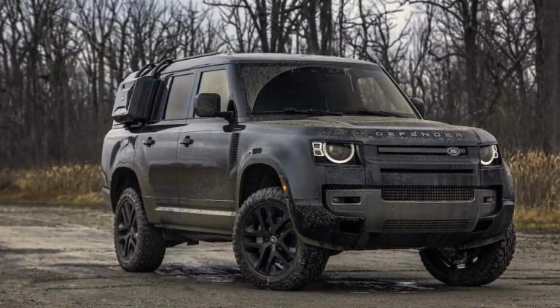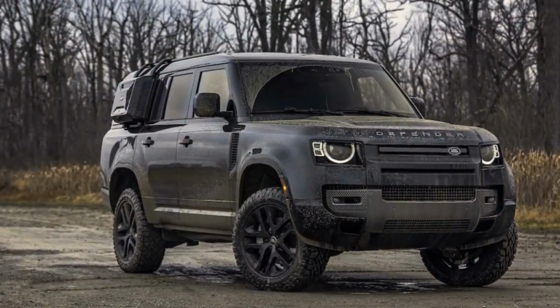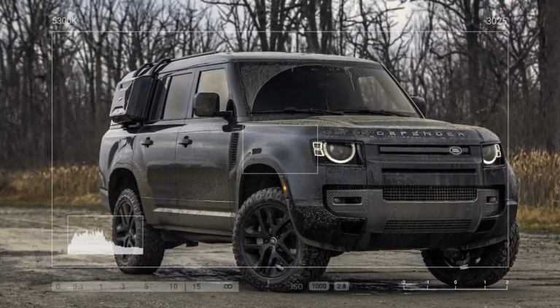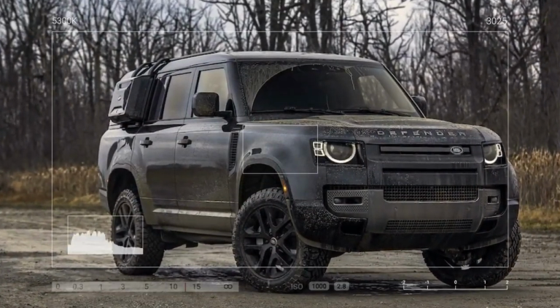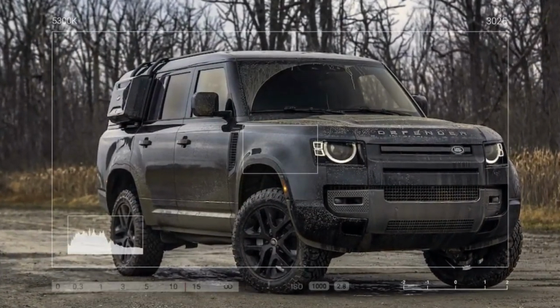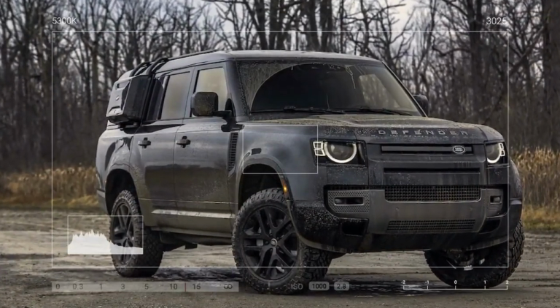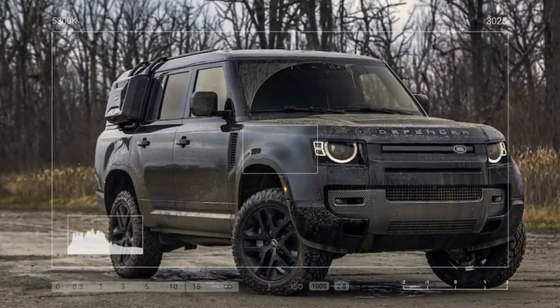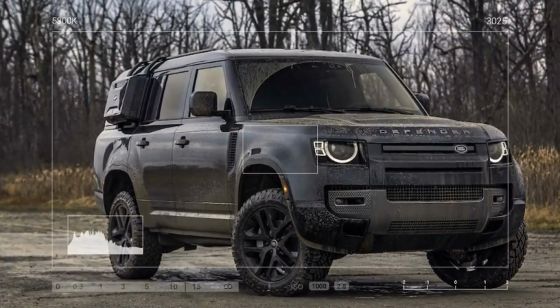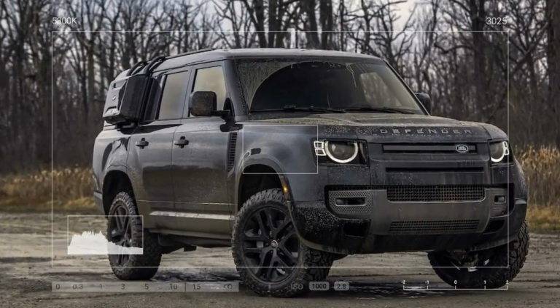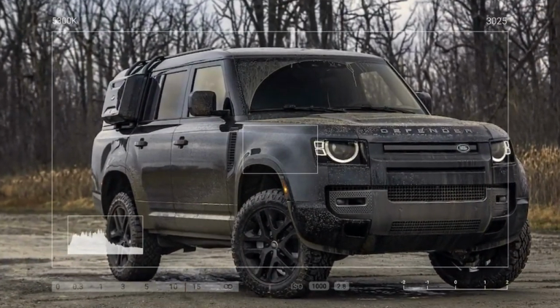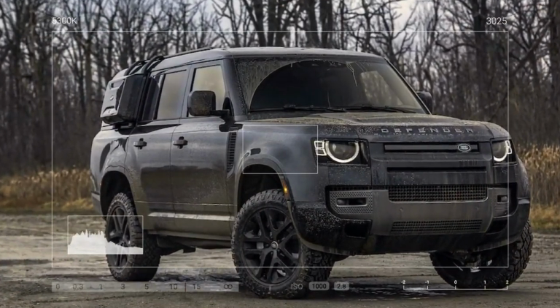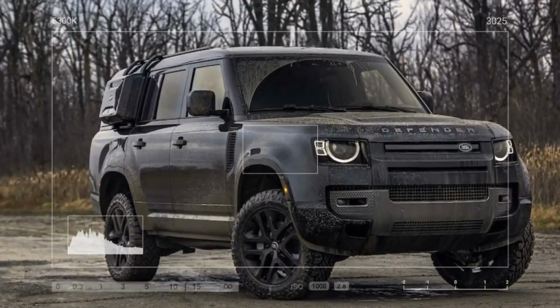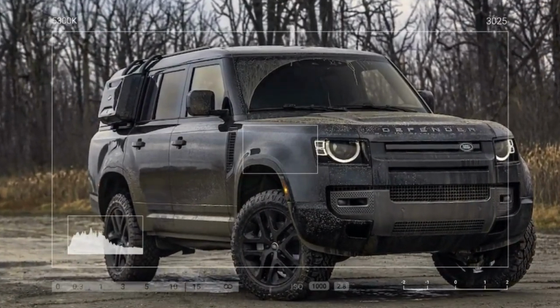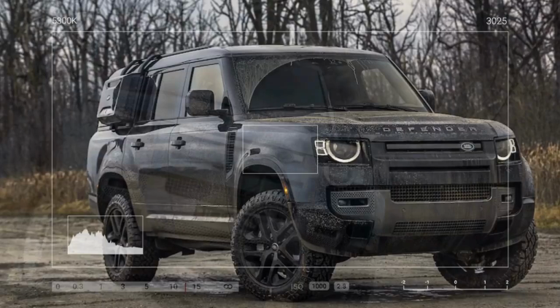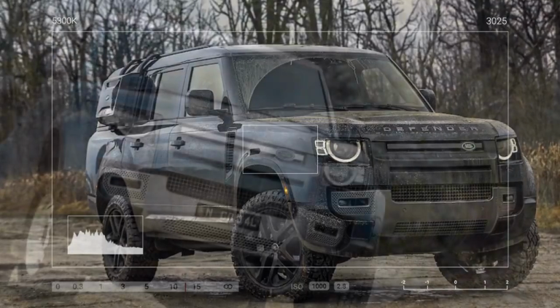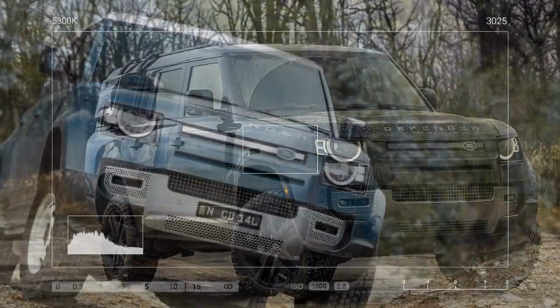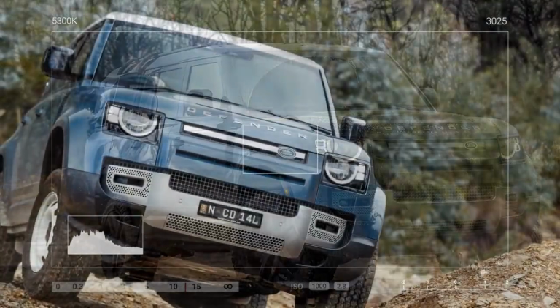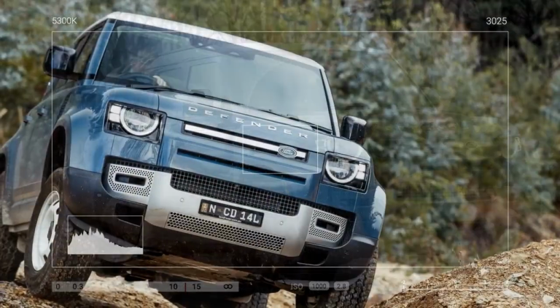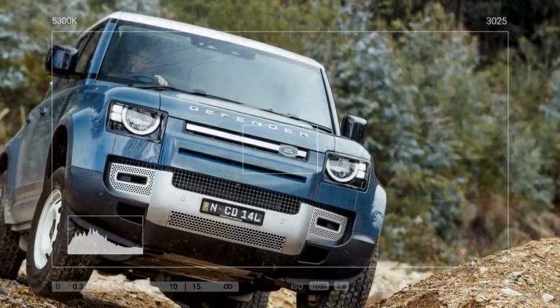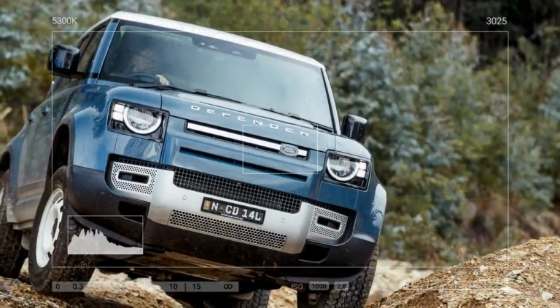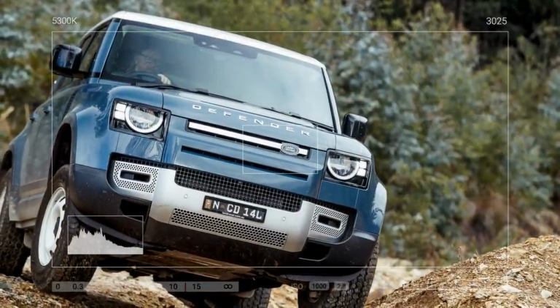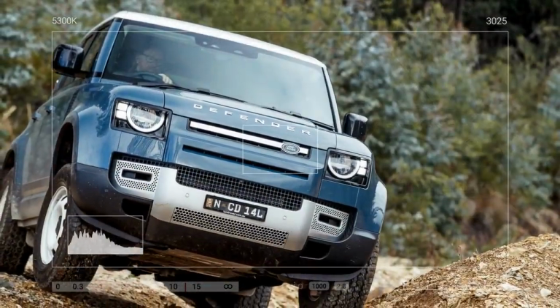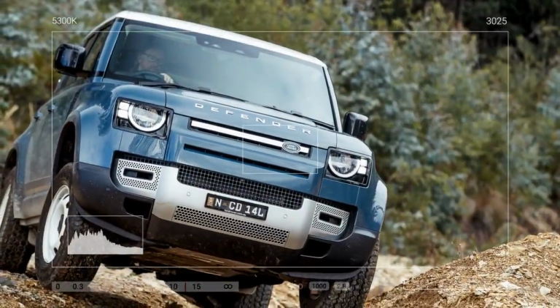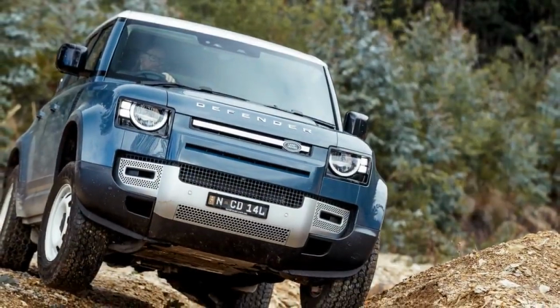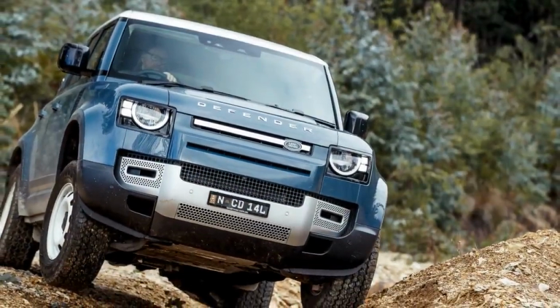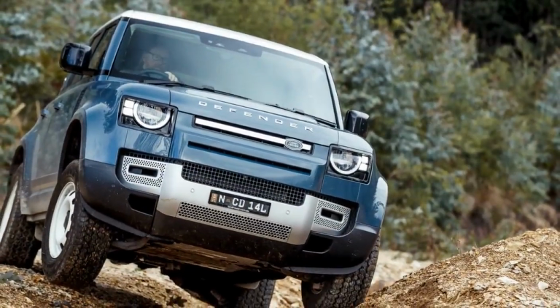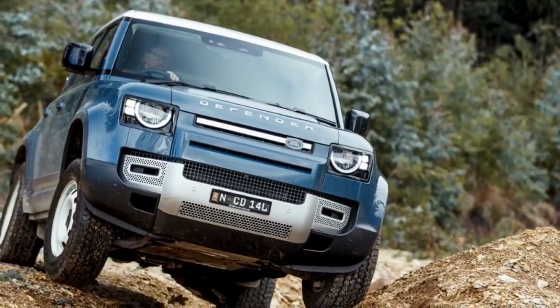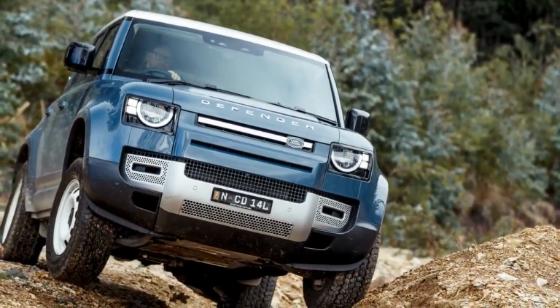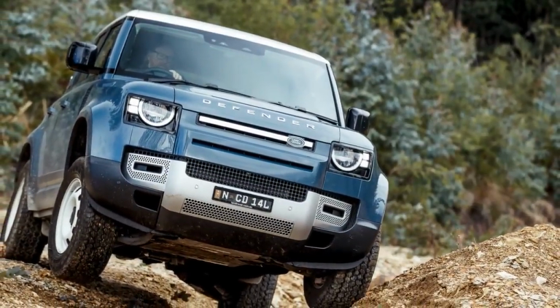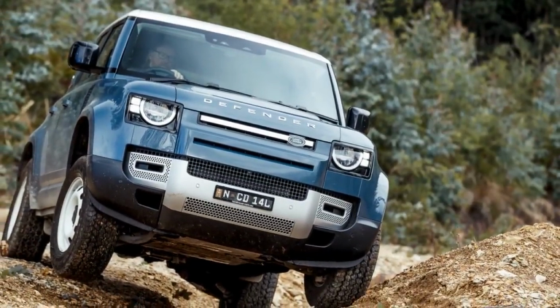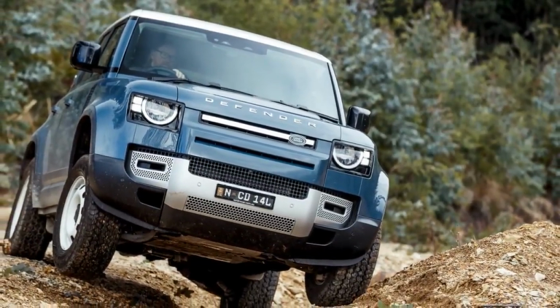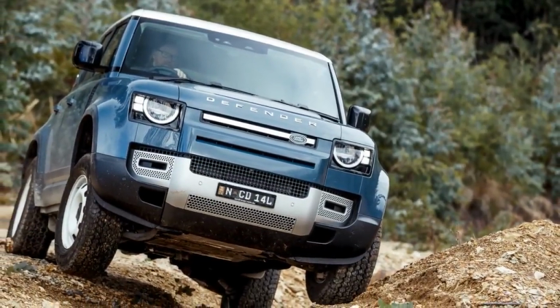No $90,000 Jeep Wrangler or Ford Bronco feels or sounds this solid, and a G-Class is over $80,000 more expensive.